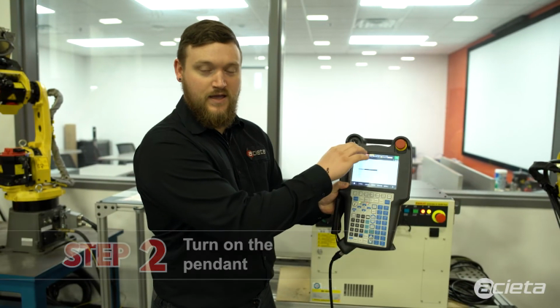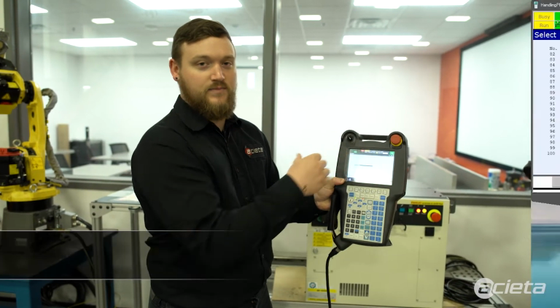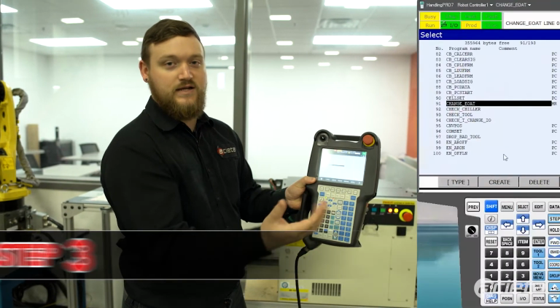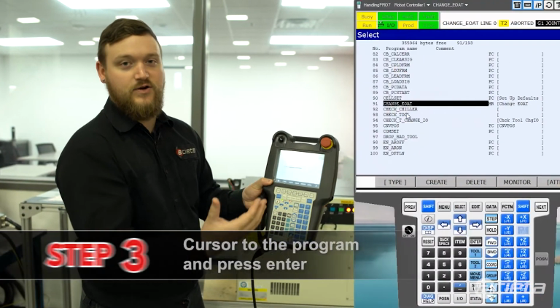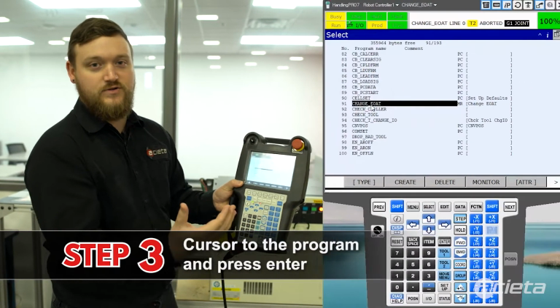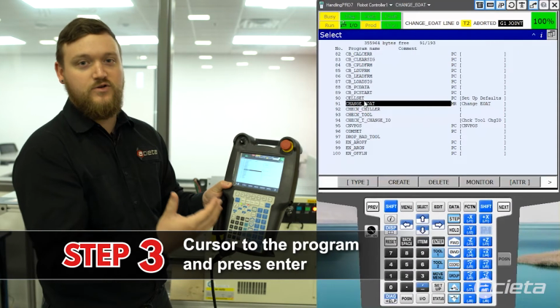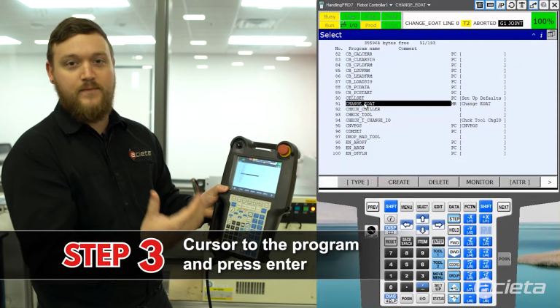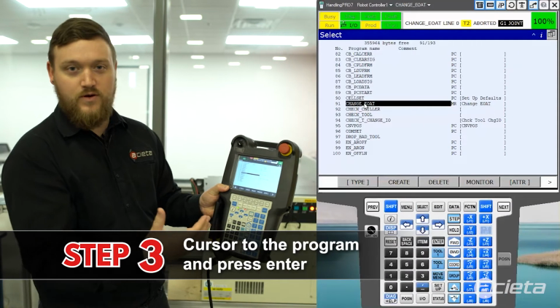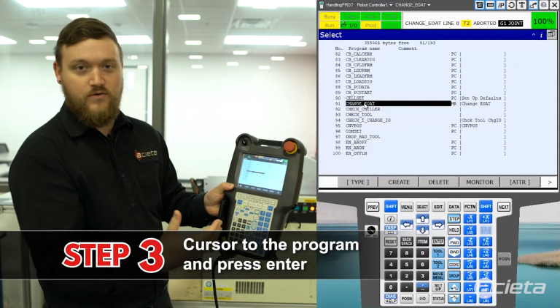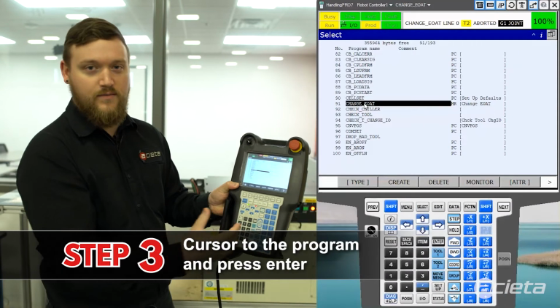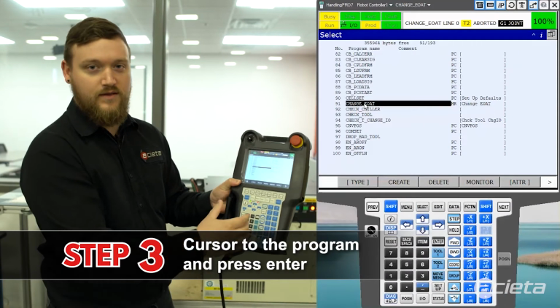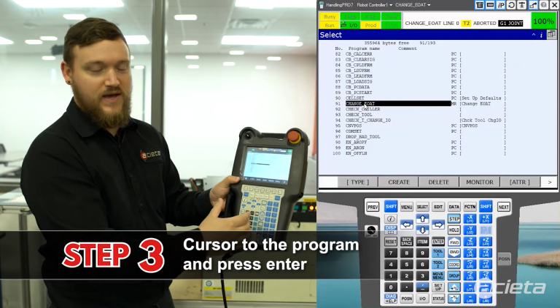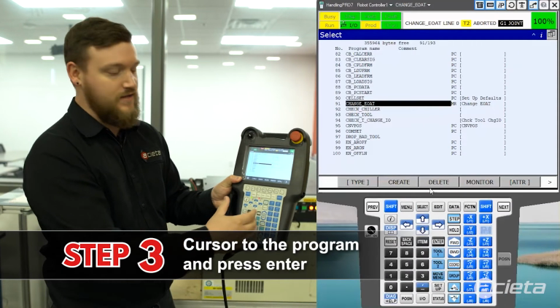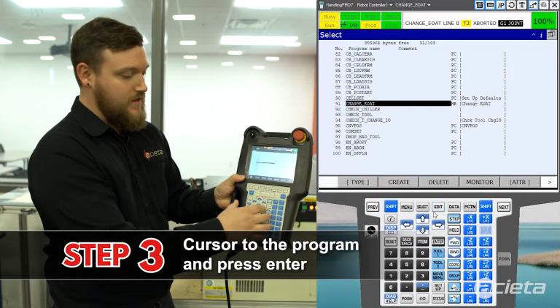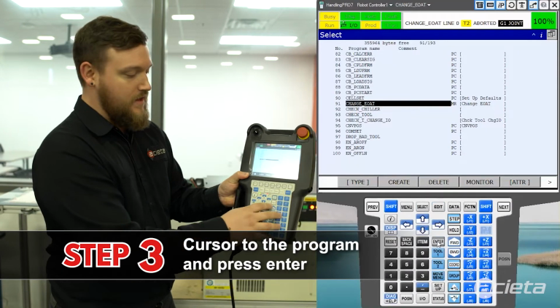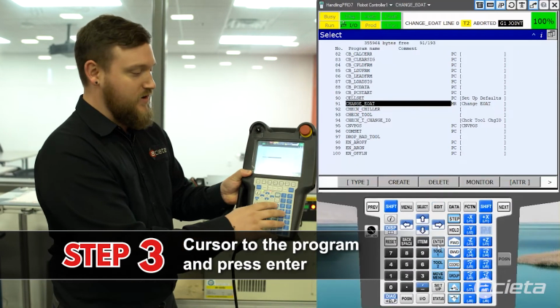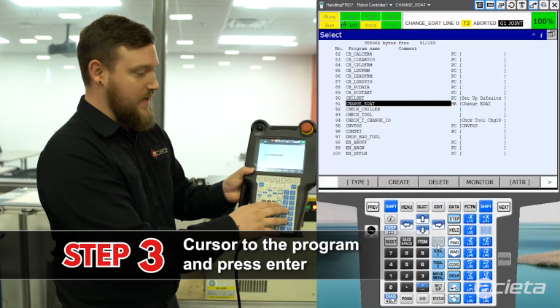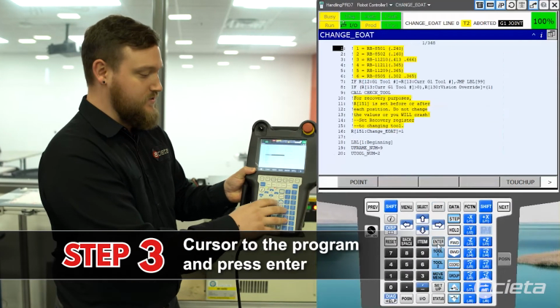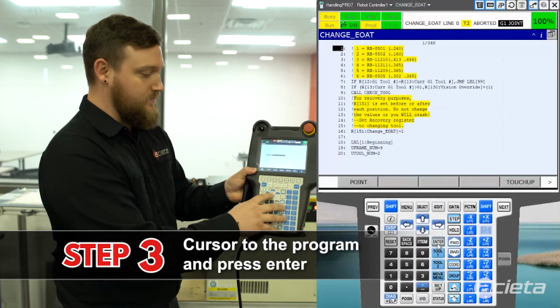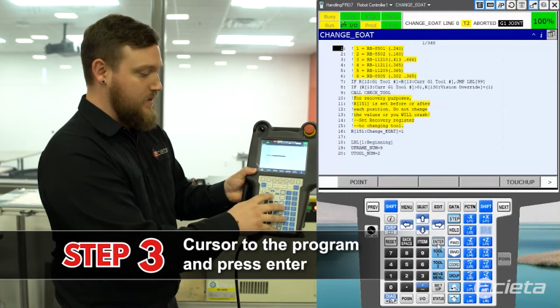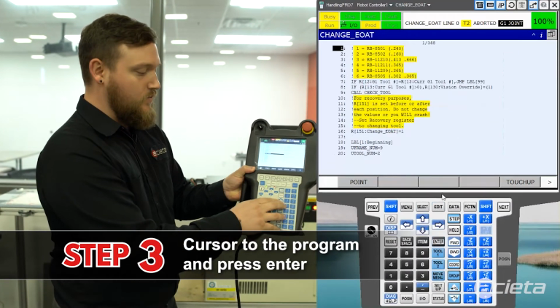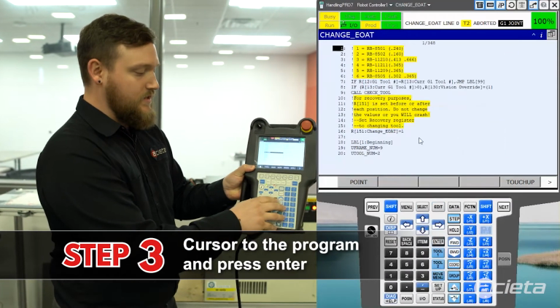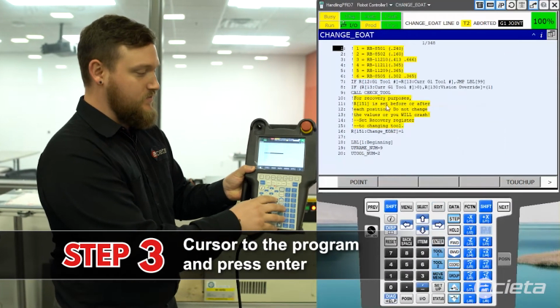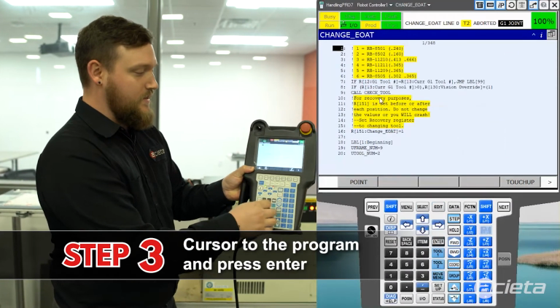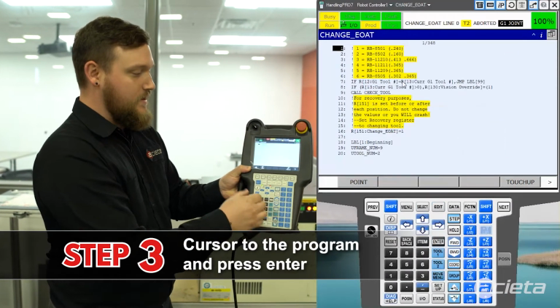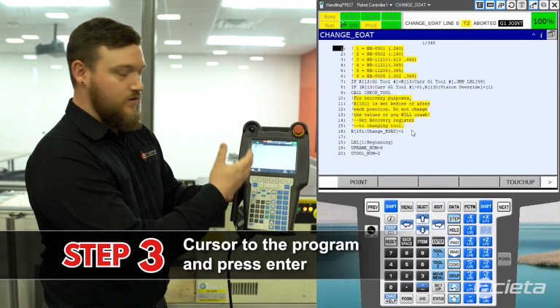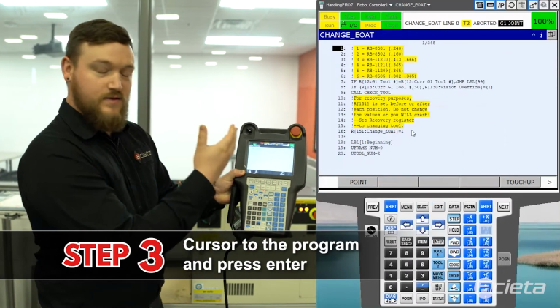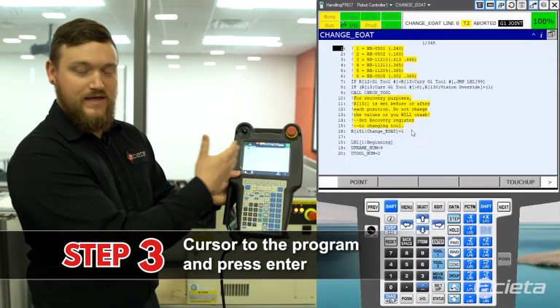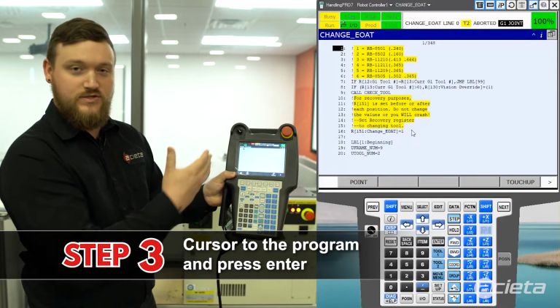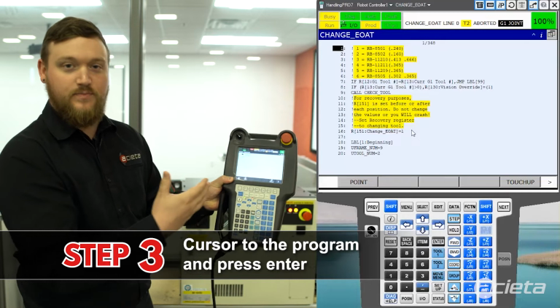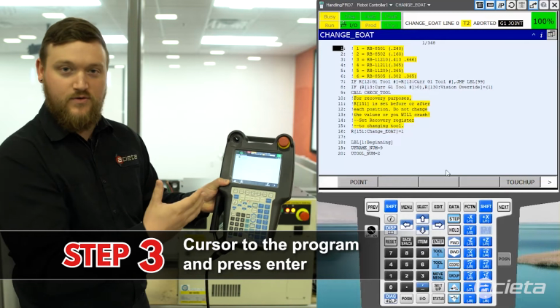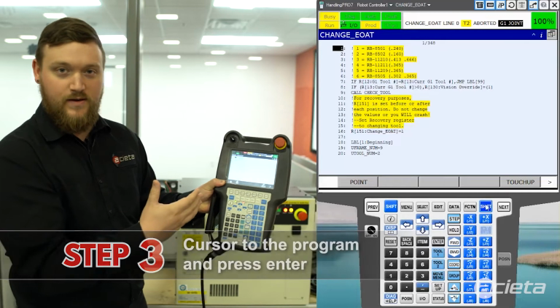I'm going to get a cursor to my program on the pendant and press enter, and when I do that I'll get into the program.